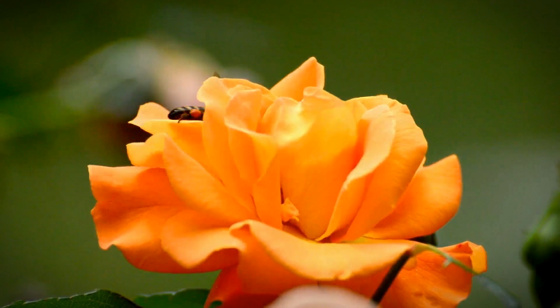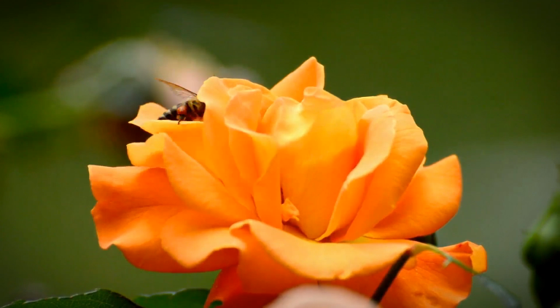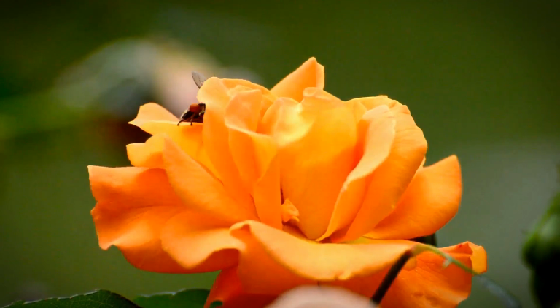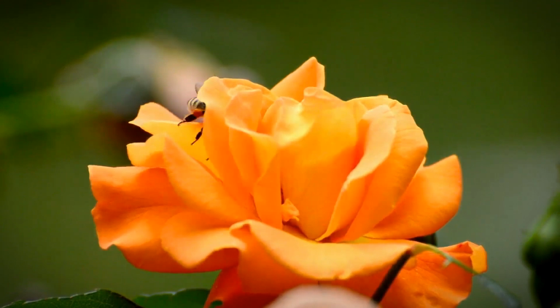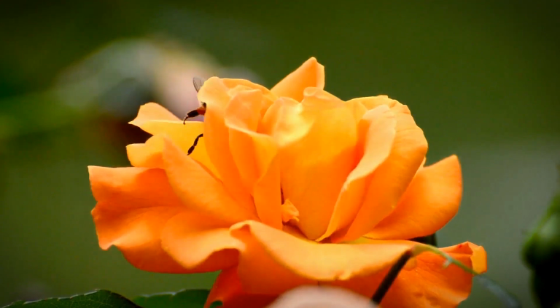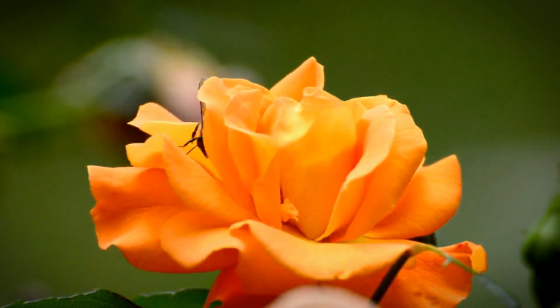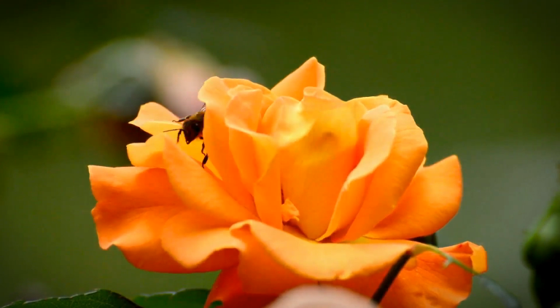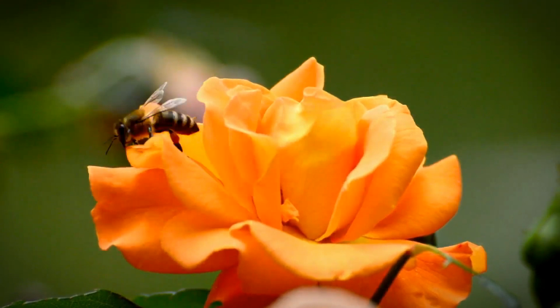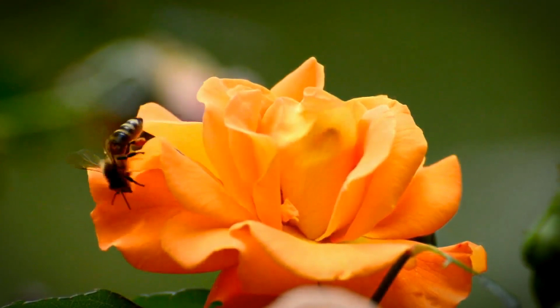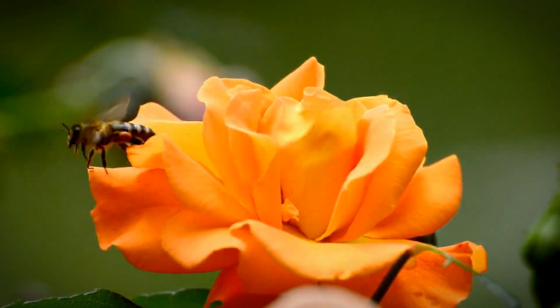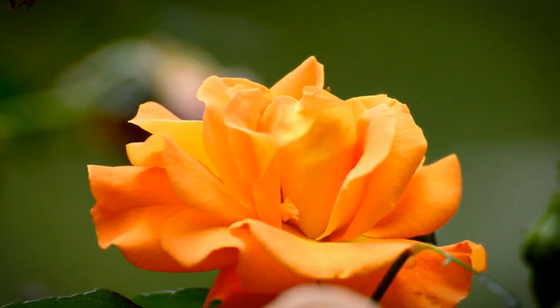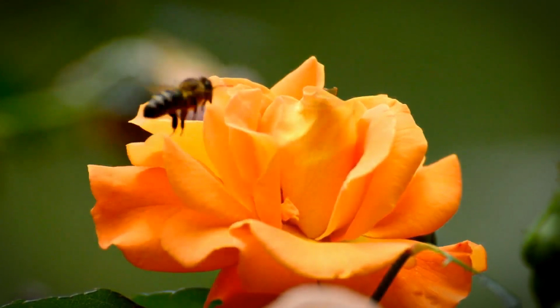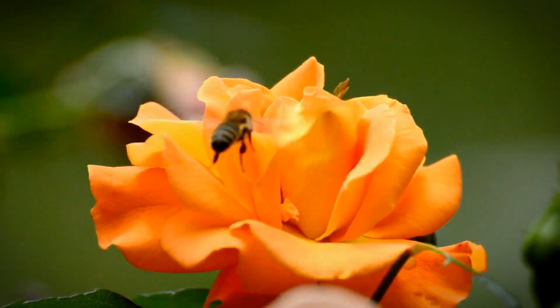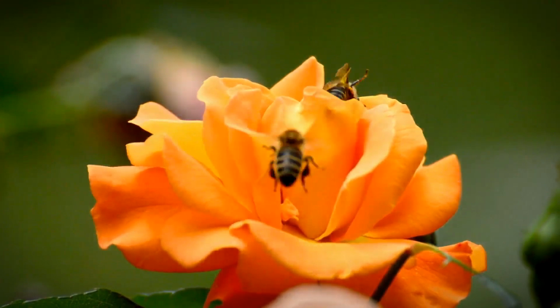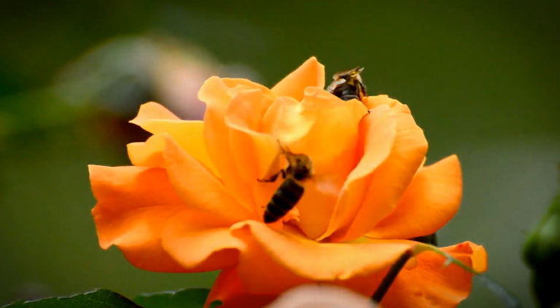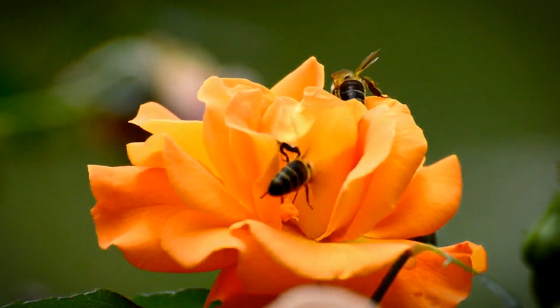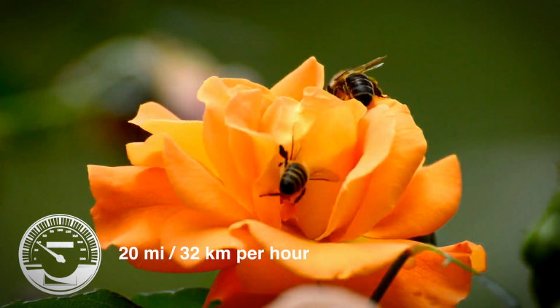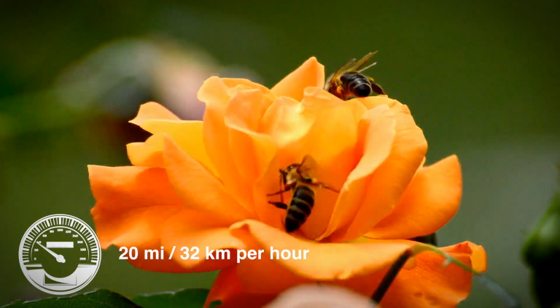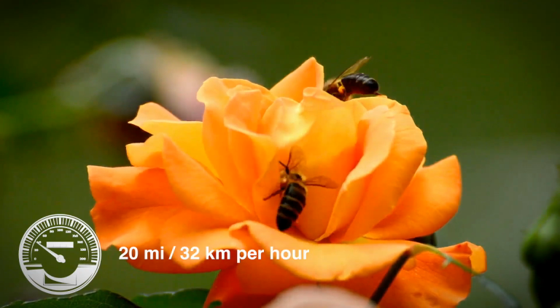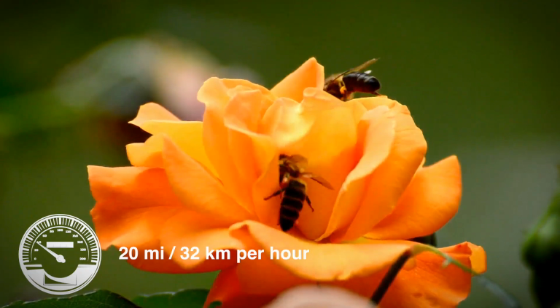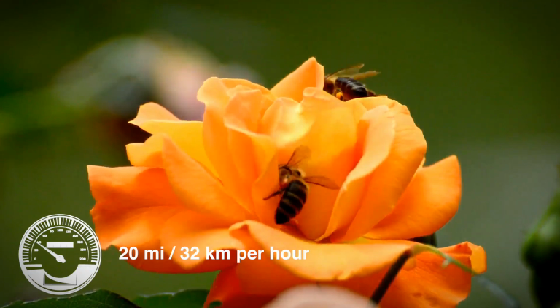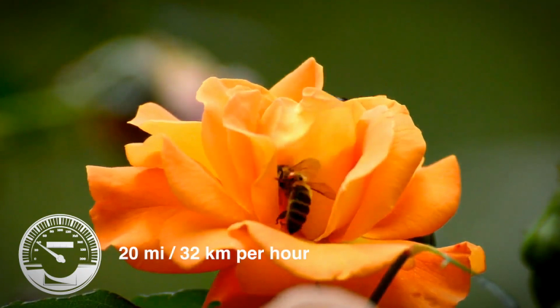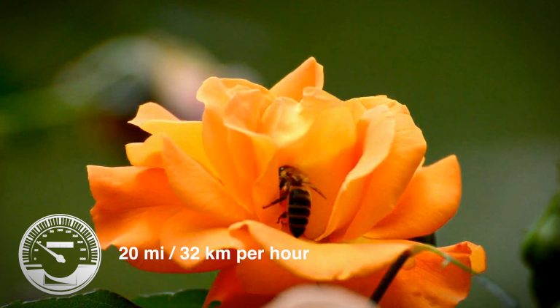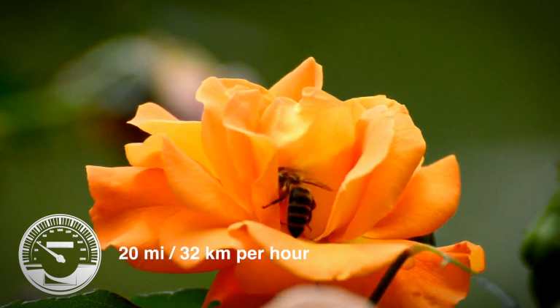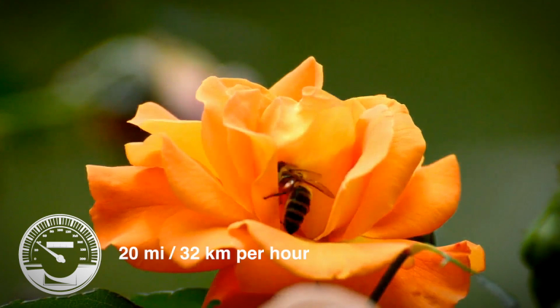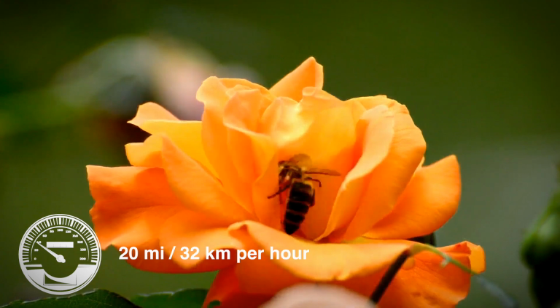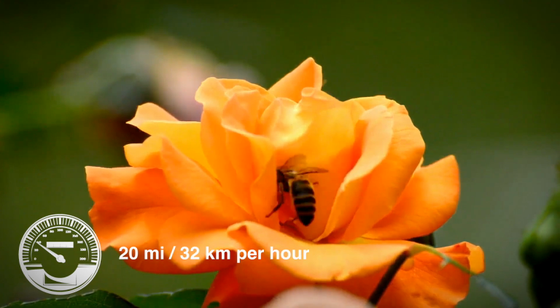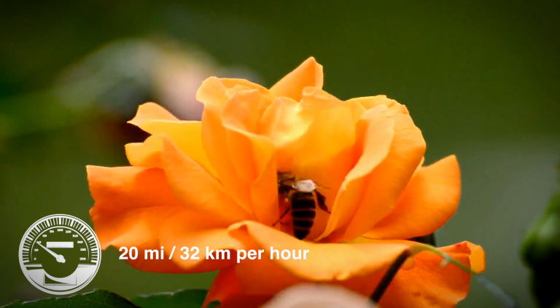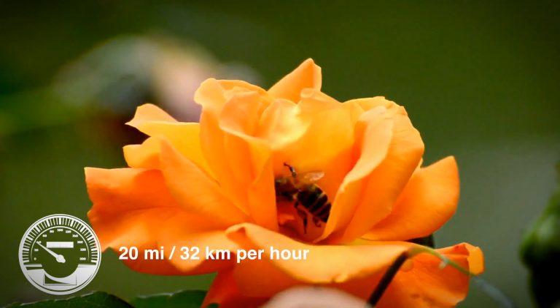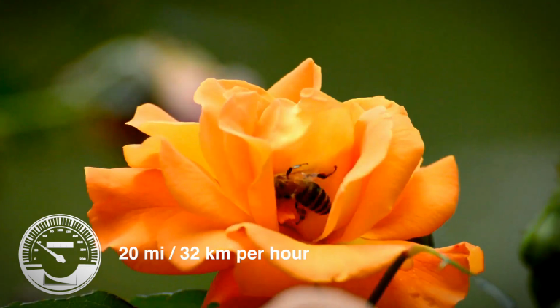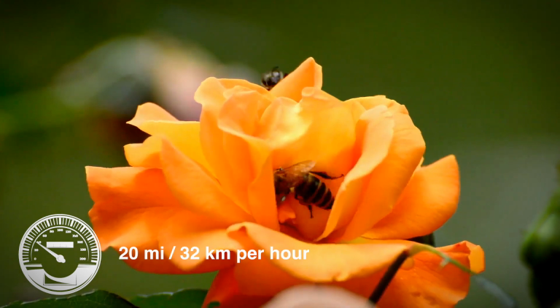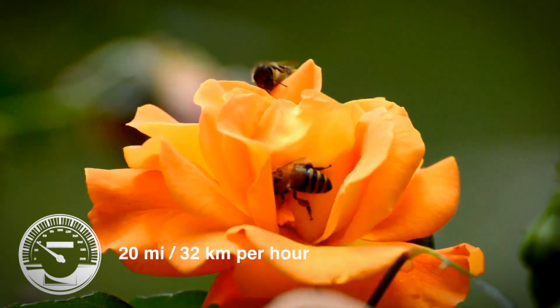Bees have four wings and form one larger pair when they fly. Bees fly at 20 miles or 32 kilometers per hour.